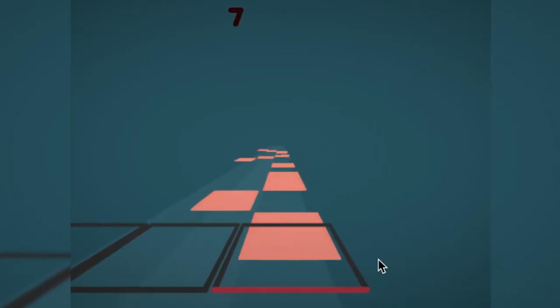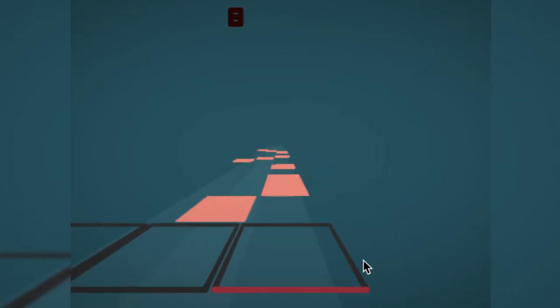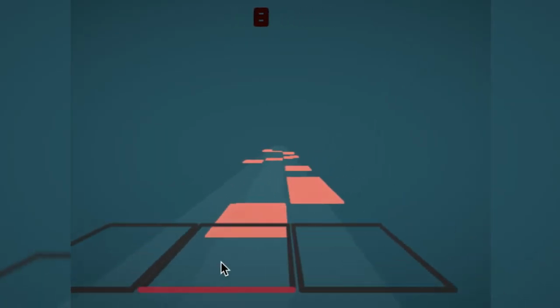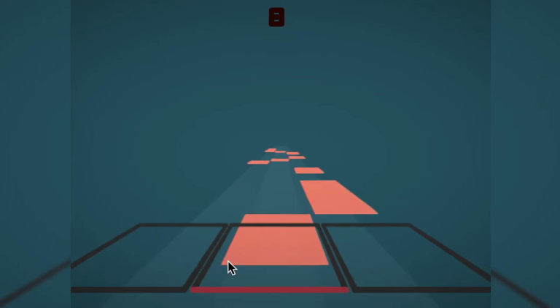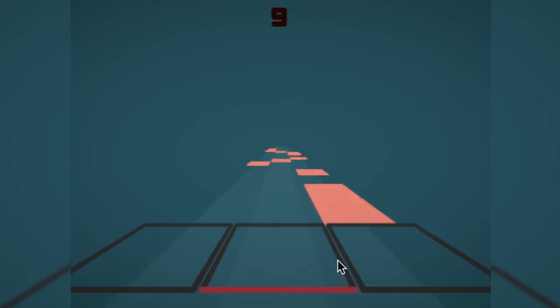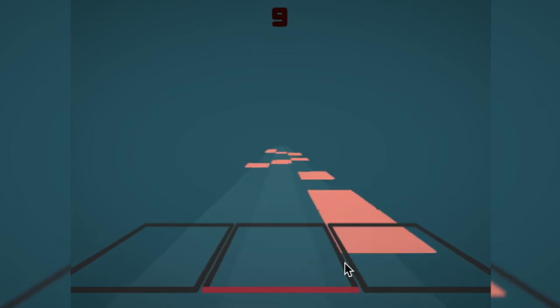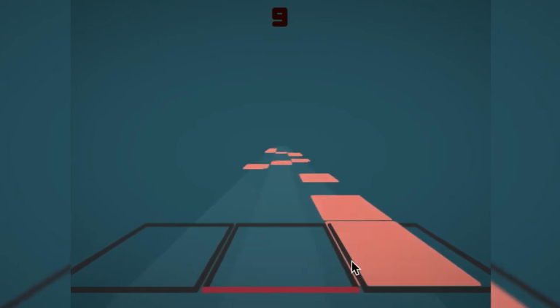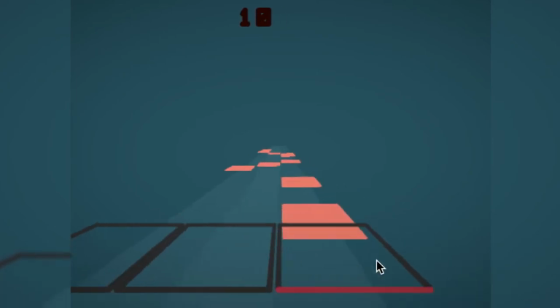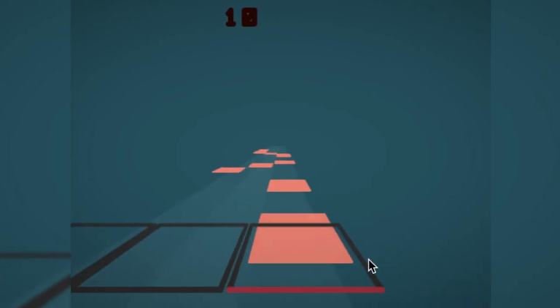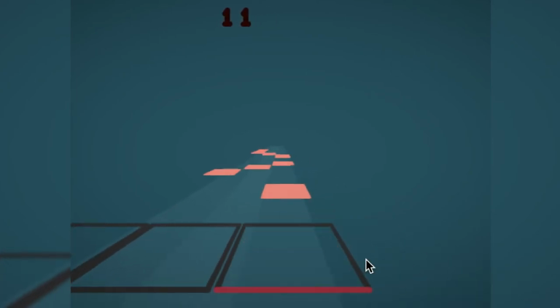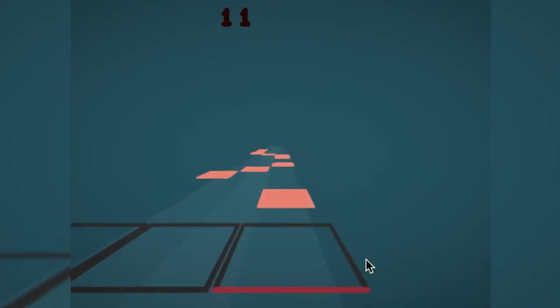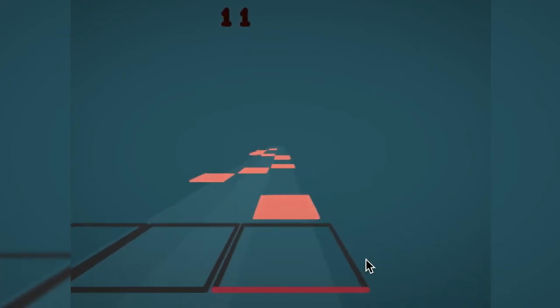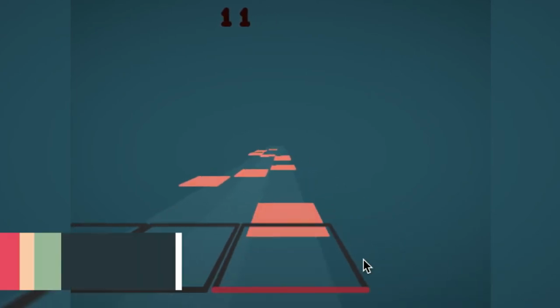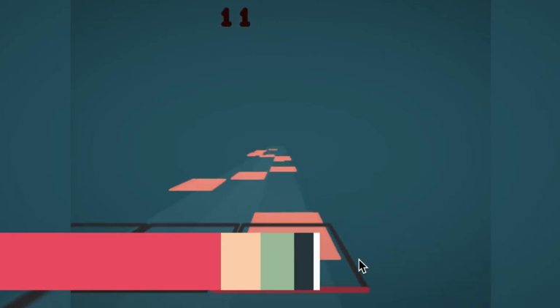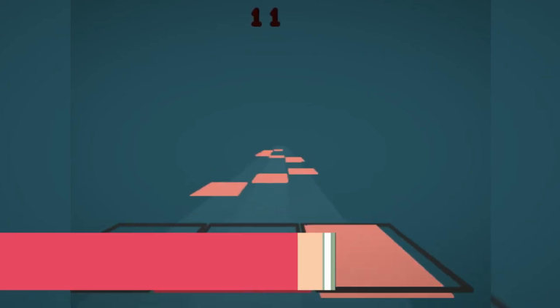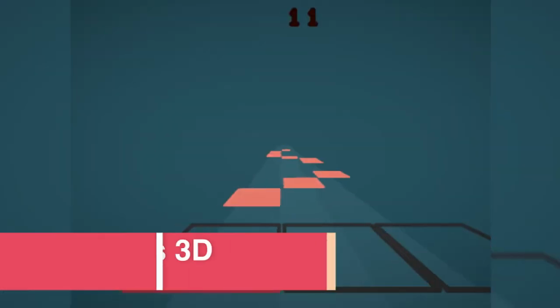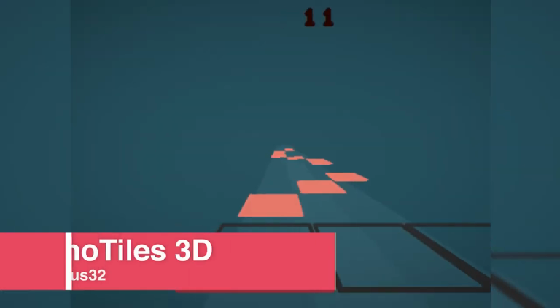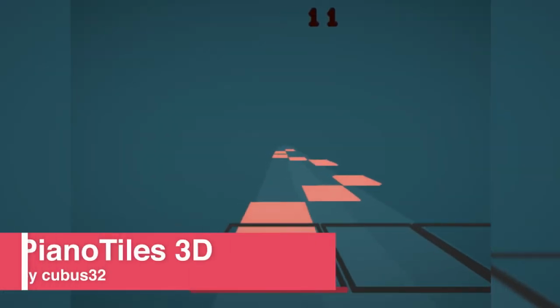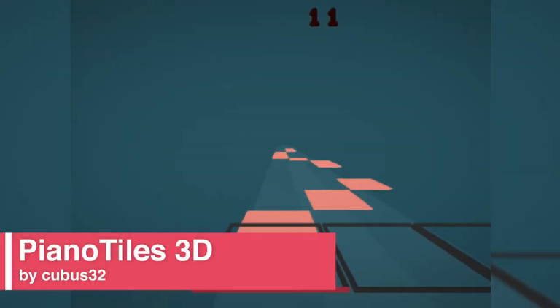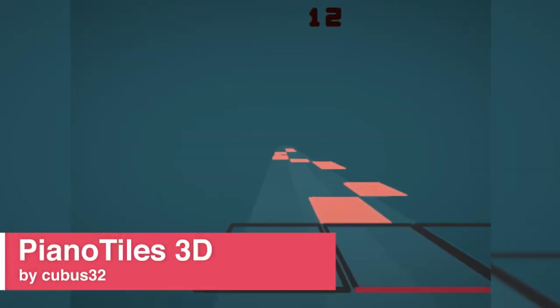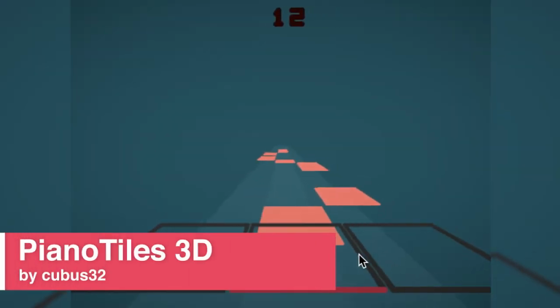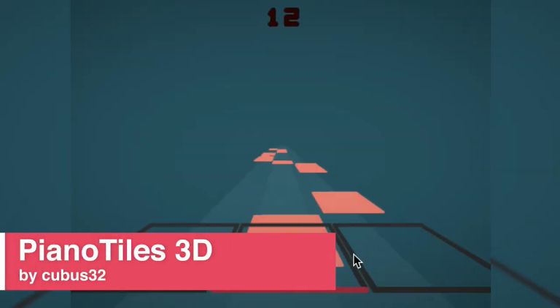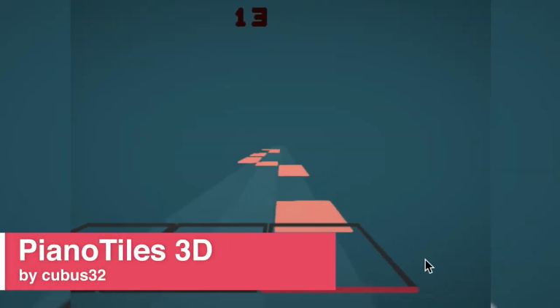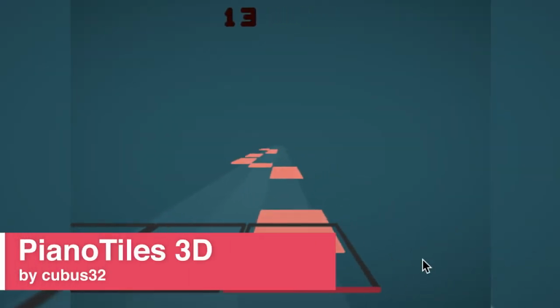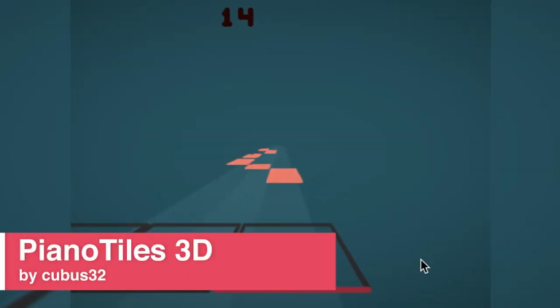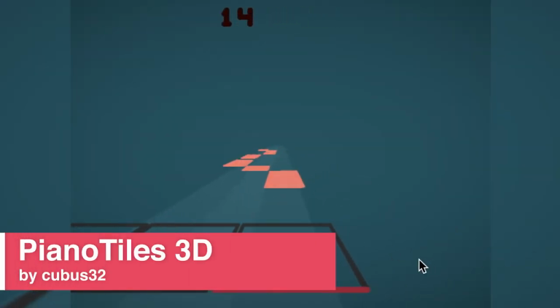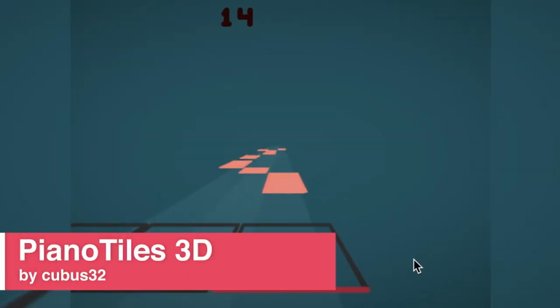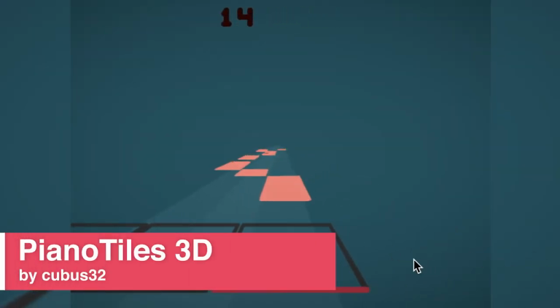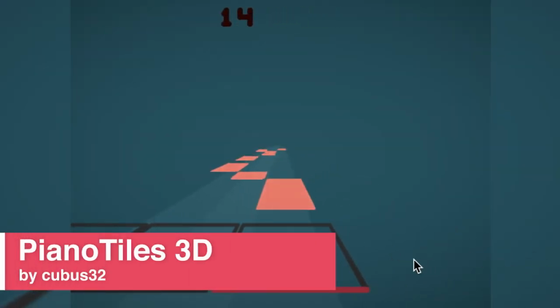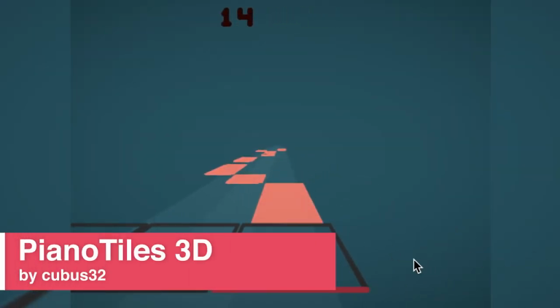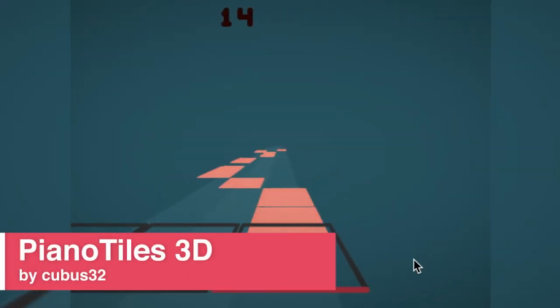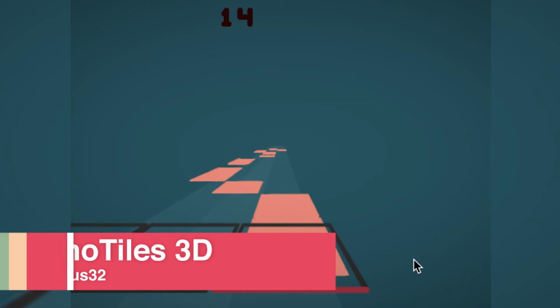Hello and welcome to Scratch Reviews! Today we will be taking a look at Piano Tiles 3D by Cubus32.